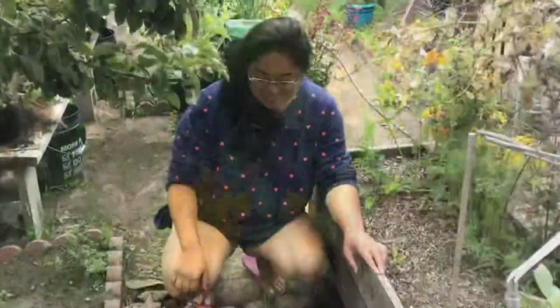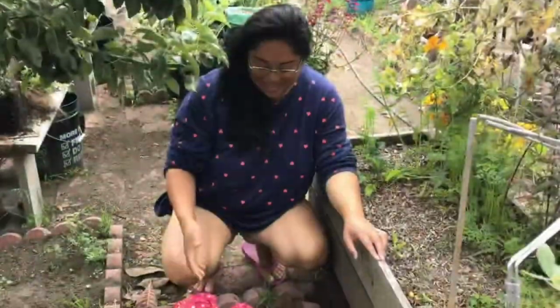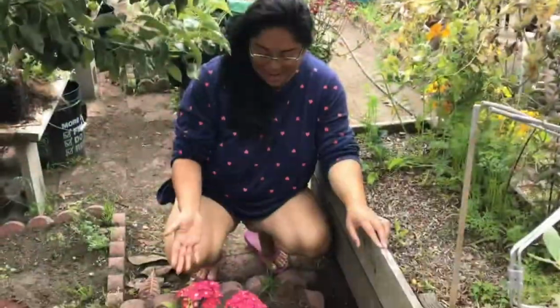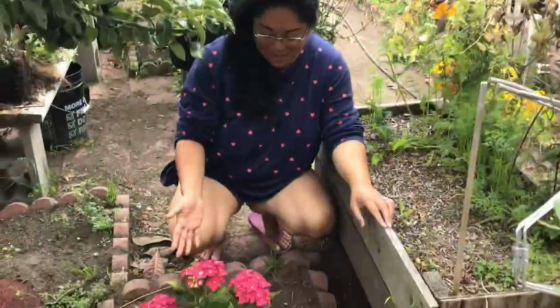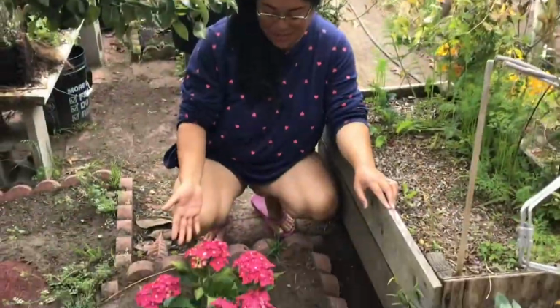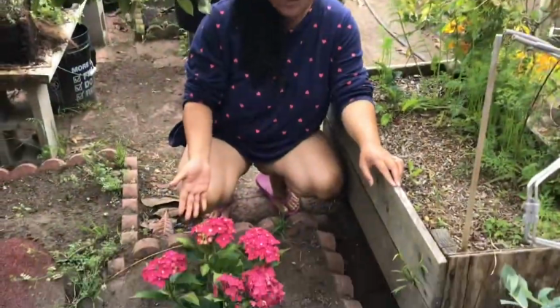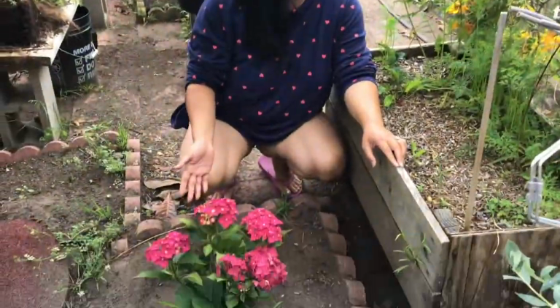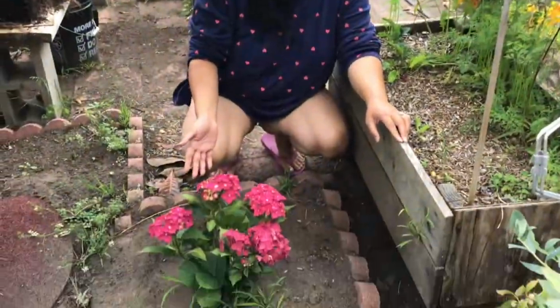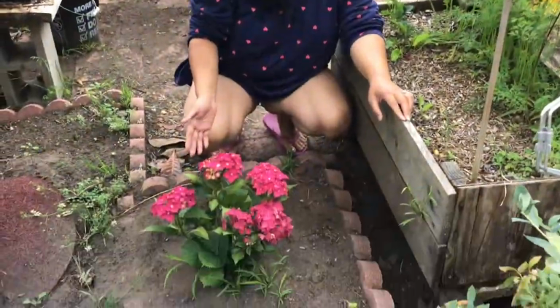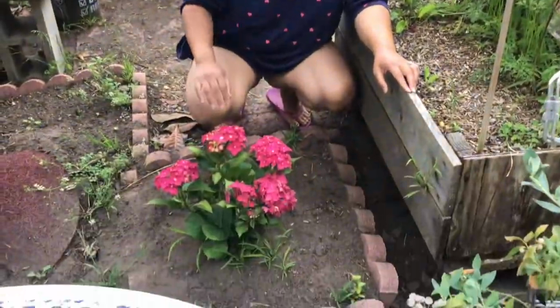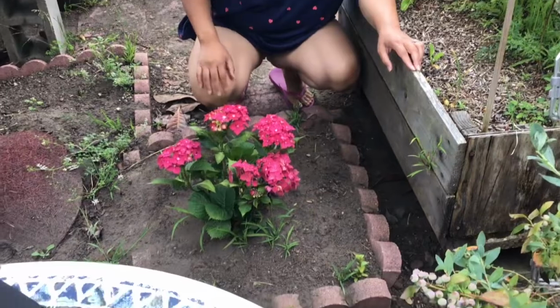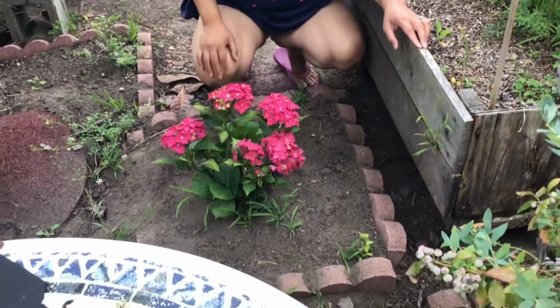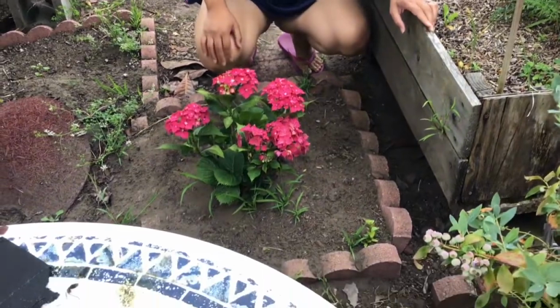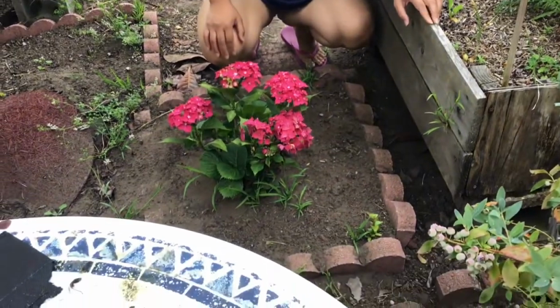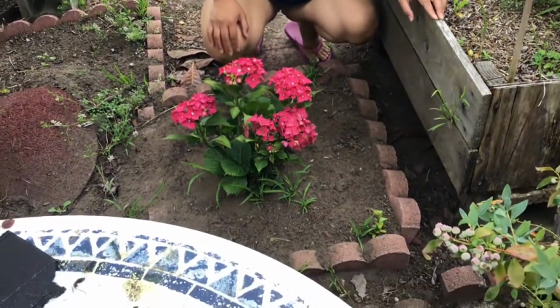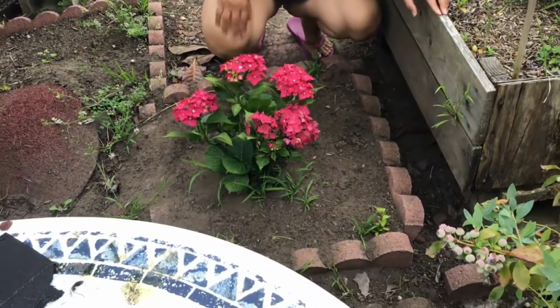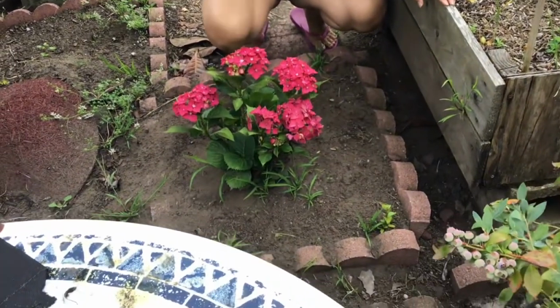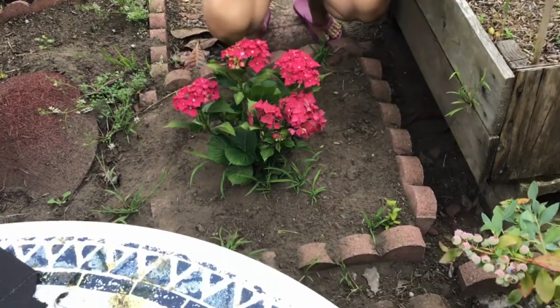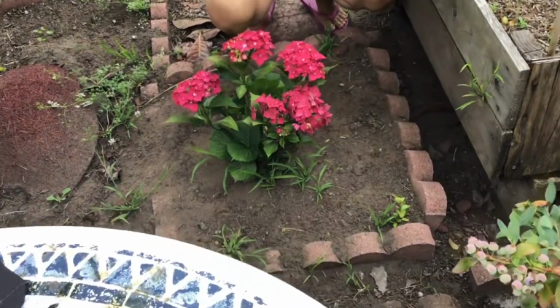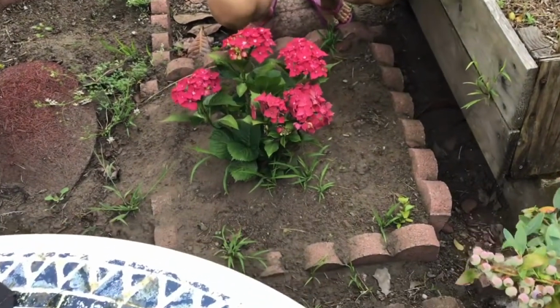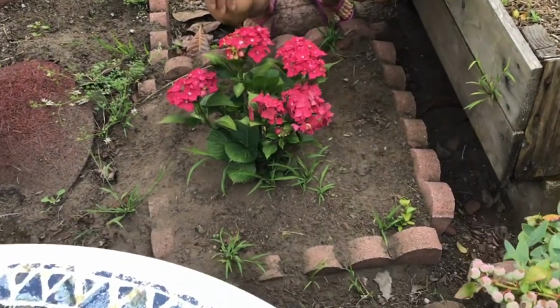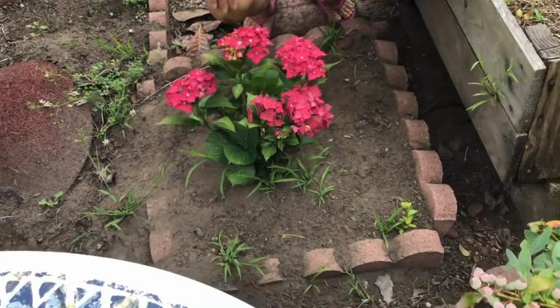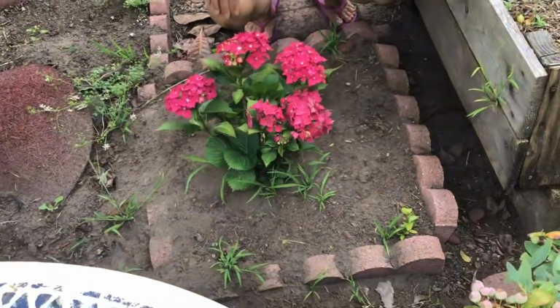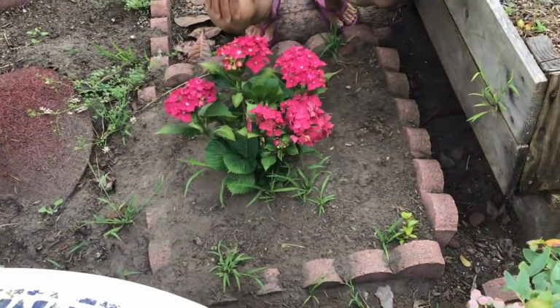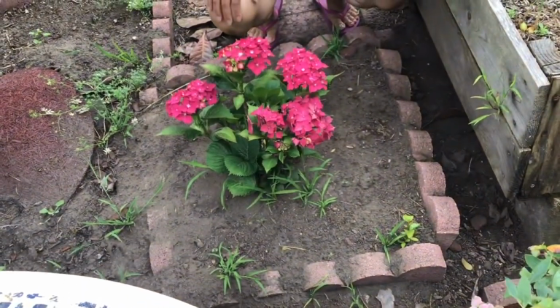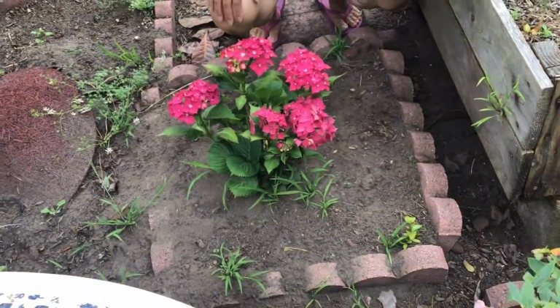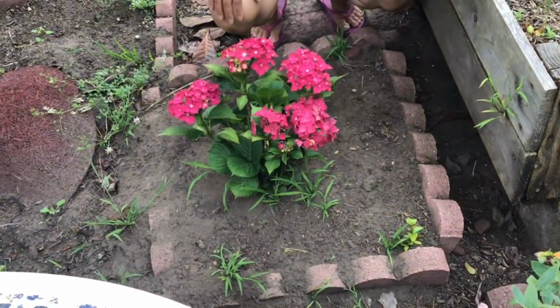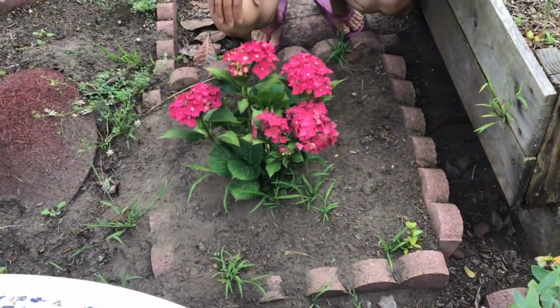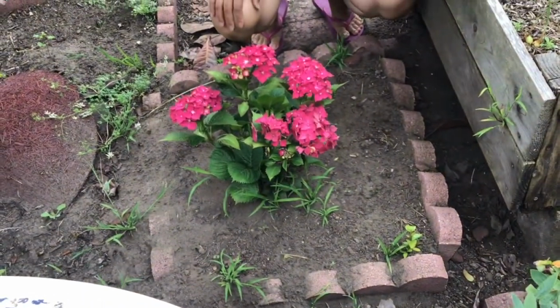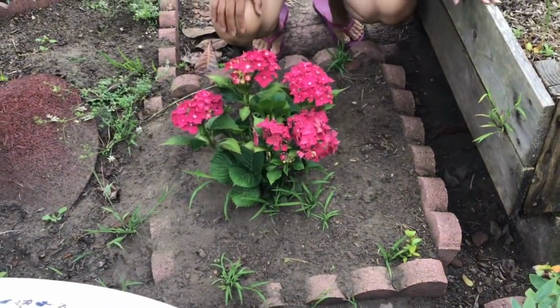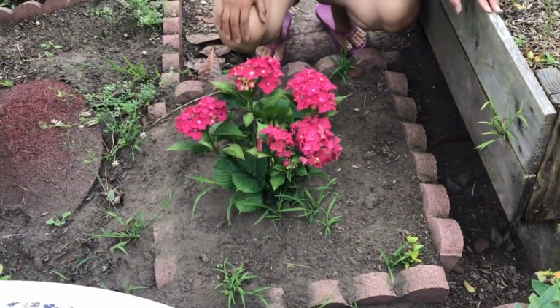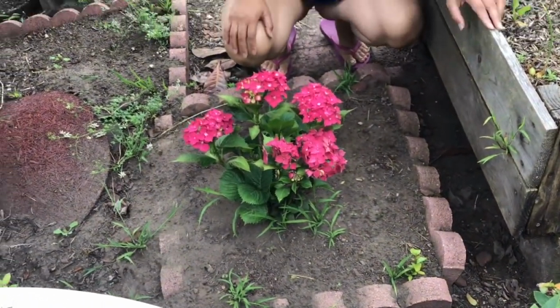Here's a small hydrangea plant that's growing. We have a pear tree, so it's growing underneath the pear tree right here.